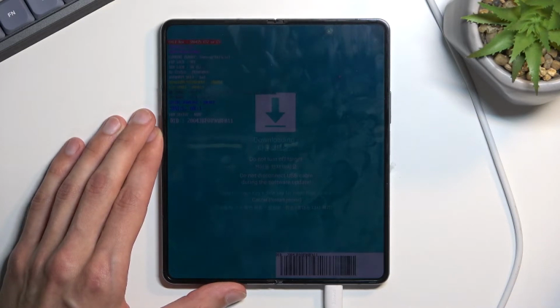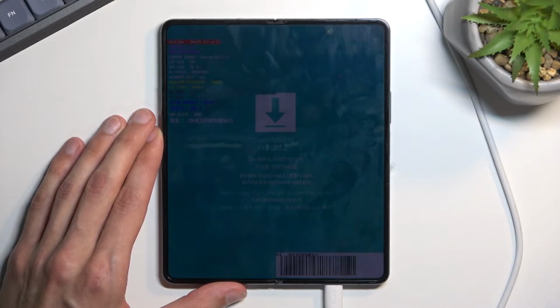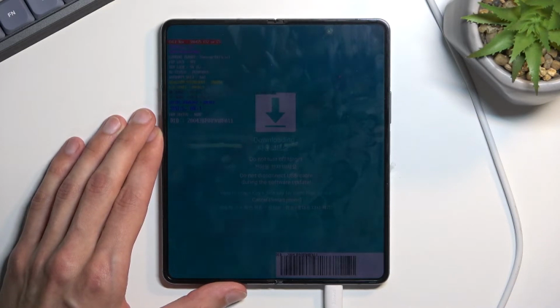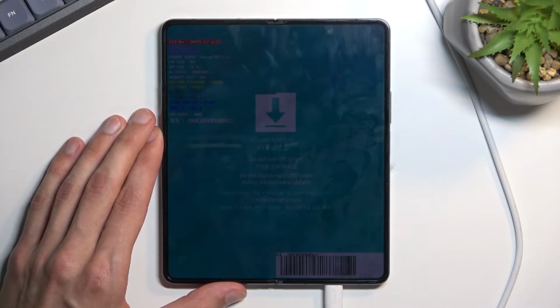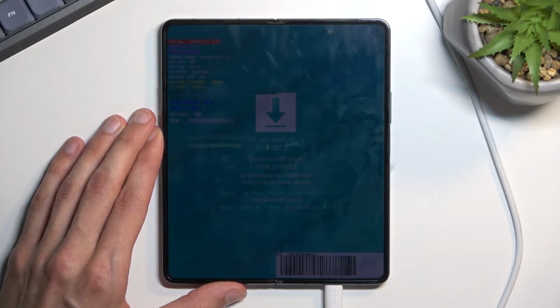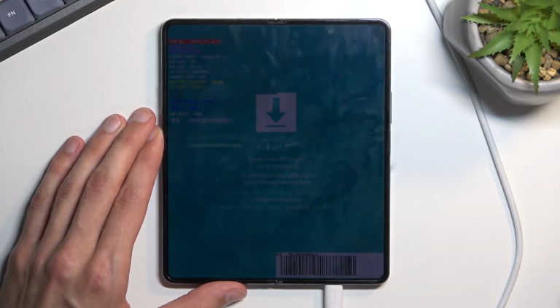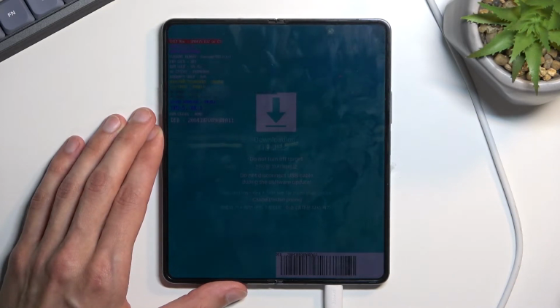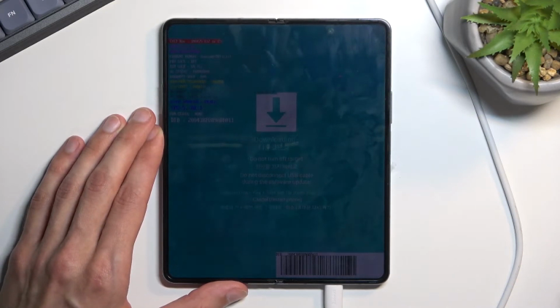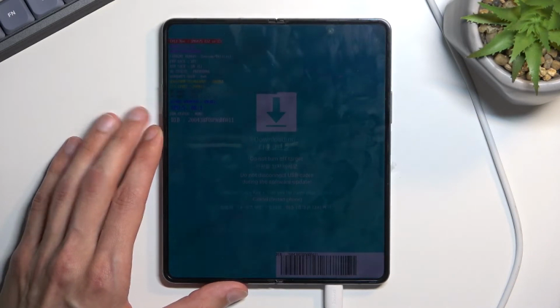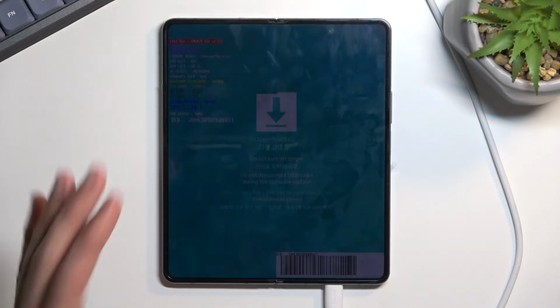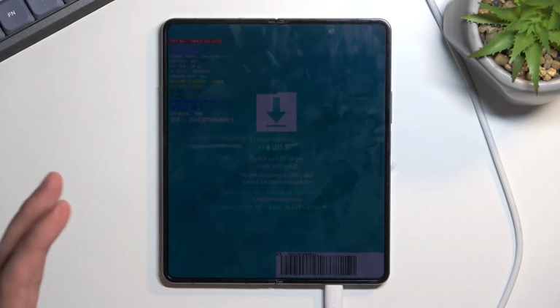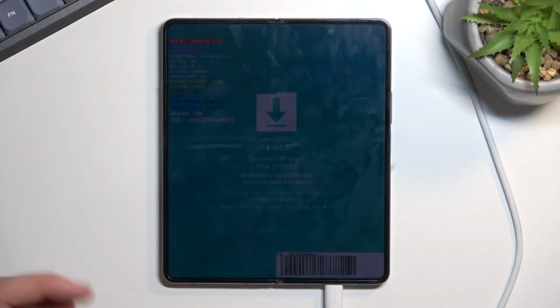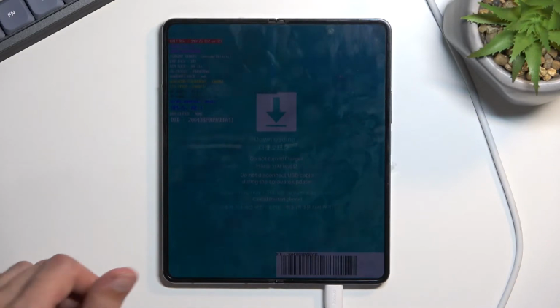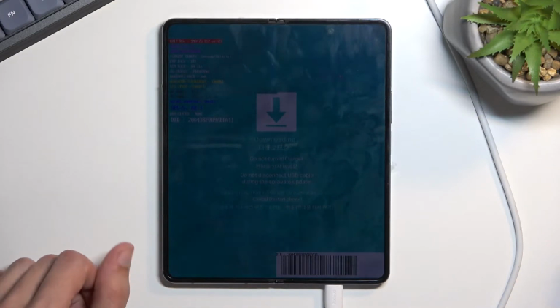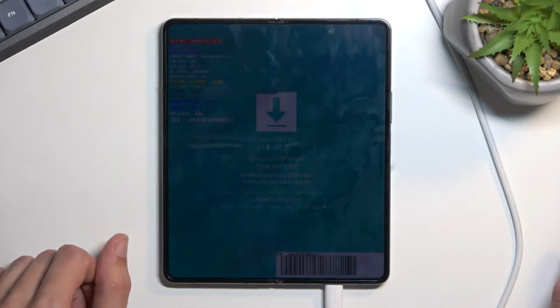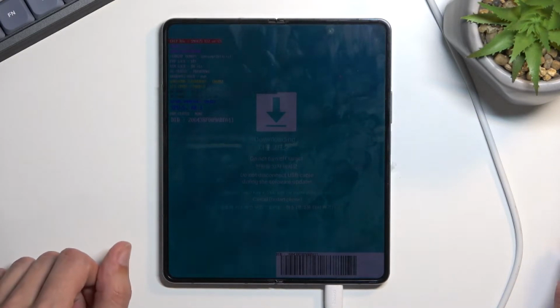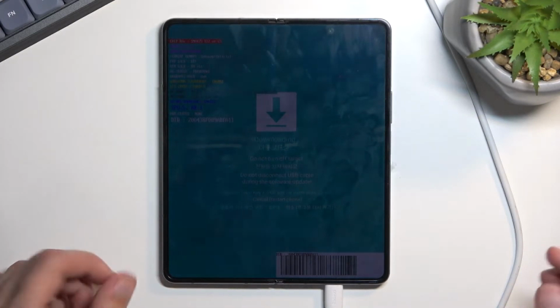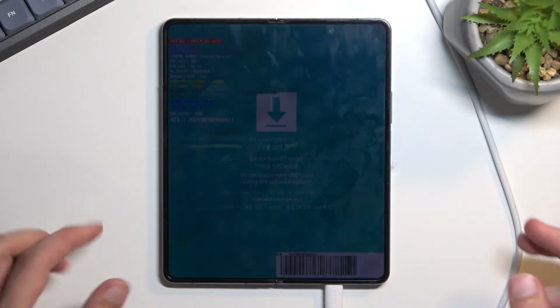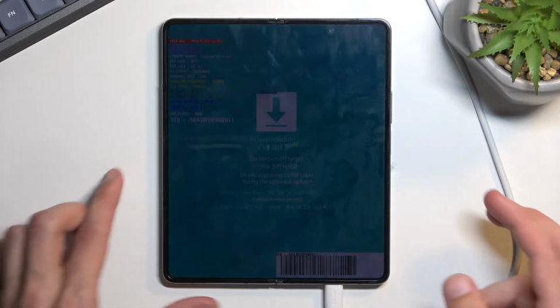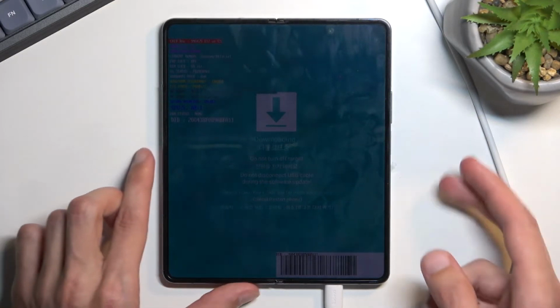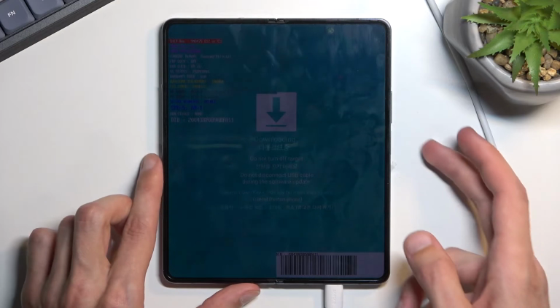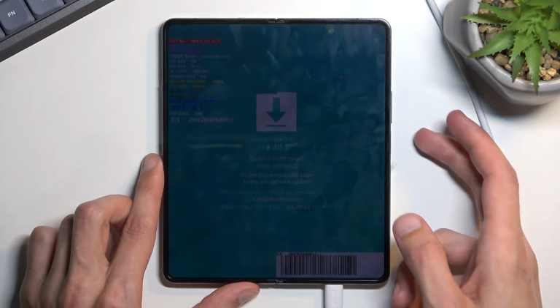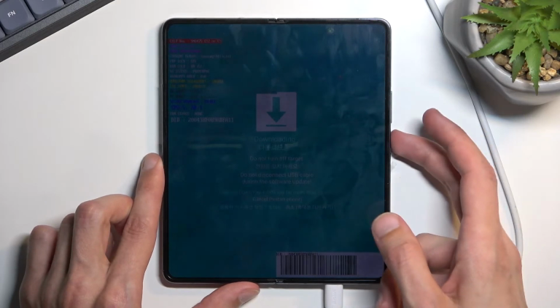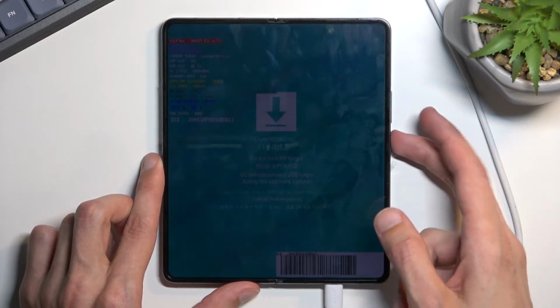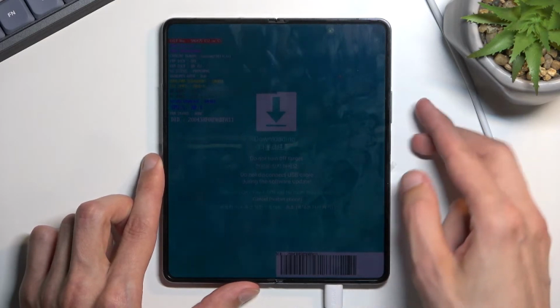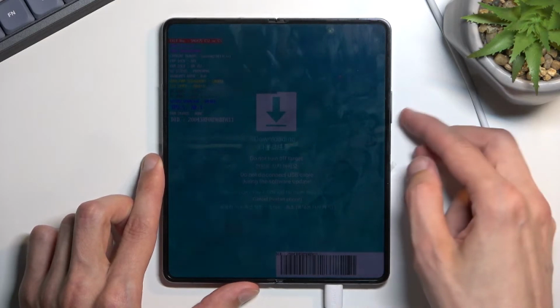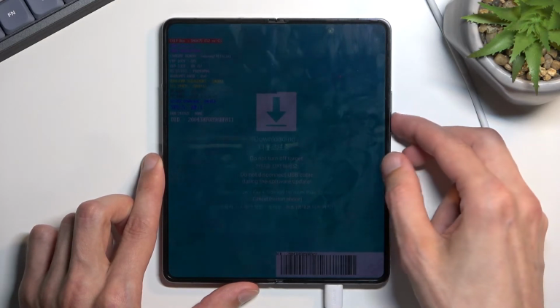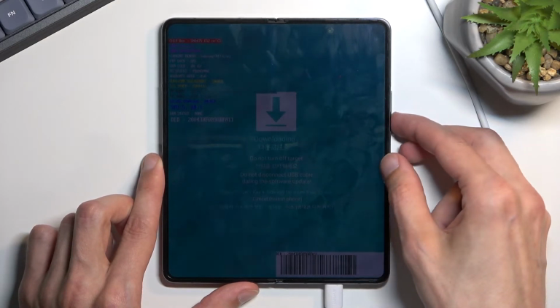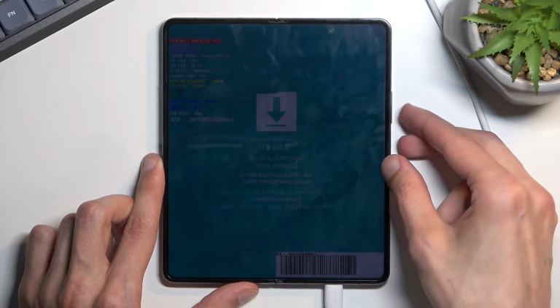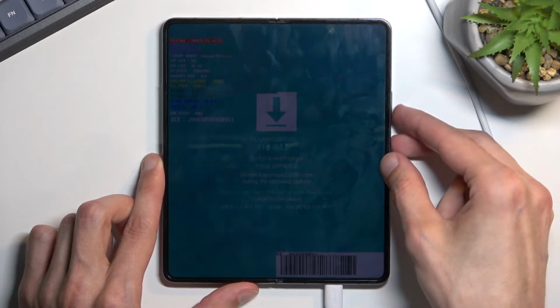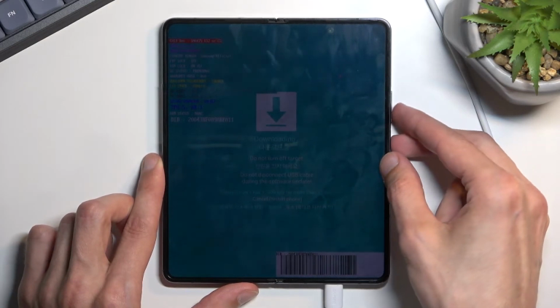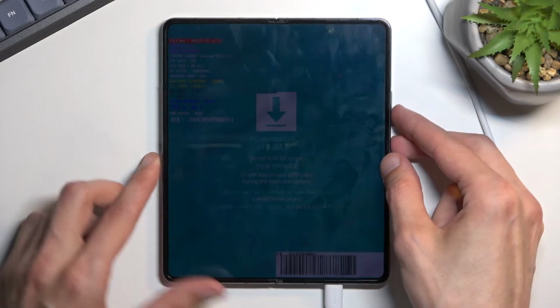This will take us to the download mode. That is how you boot into this mode, and to leave it once you're done, you can hold the power key and the volume down.